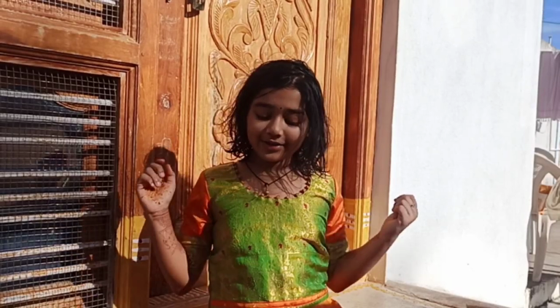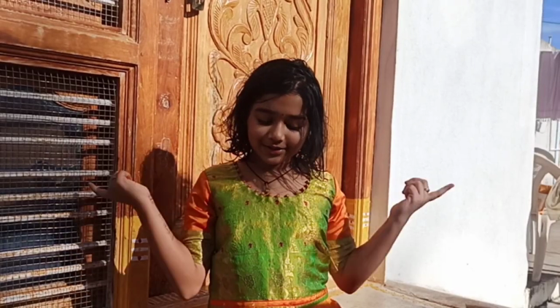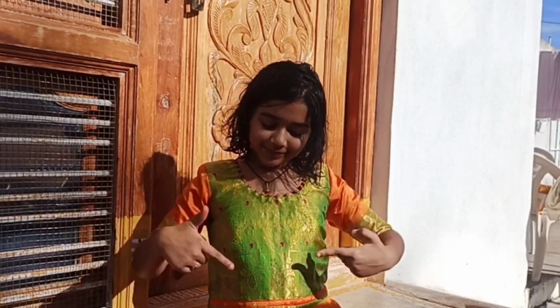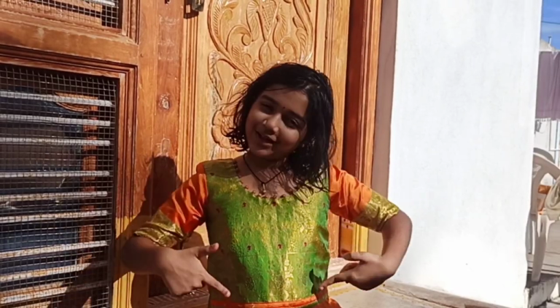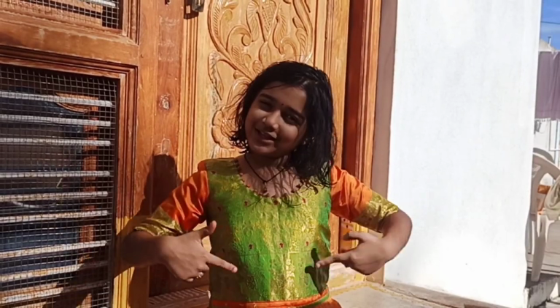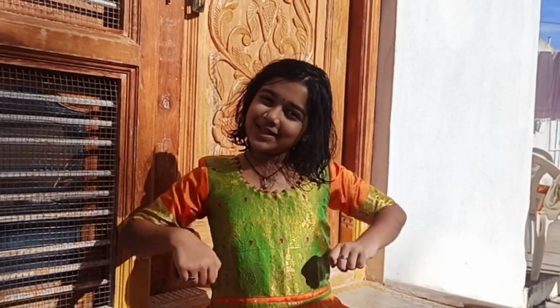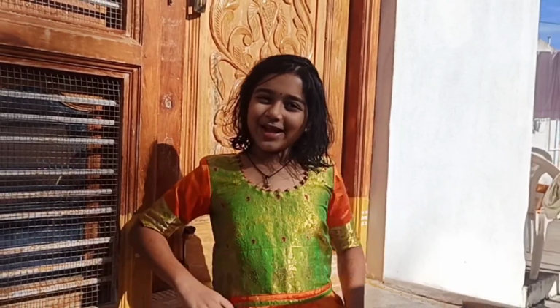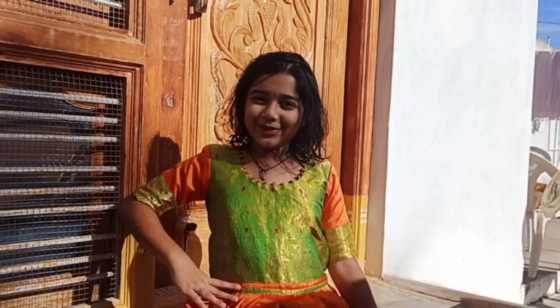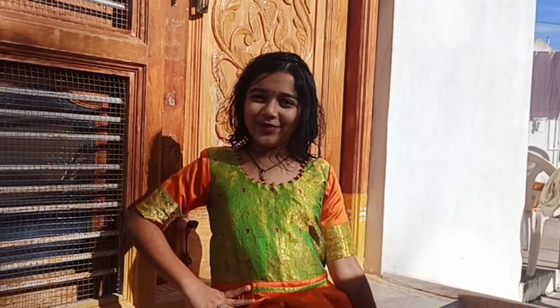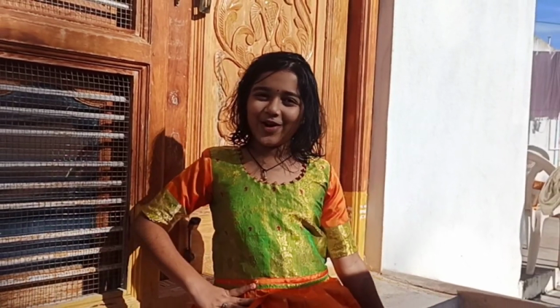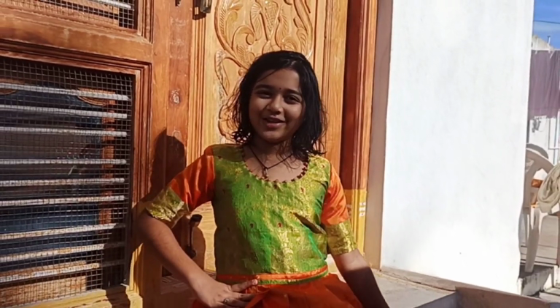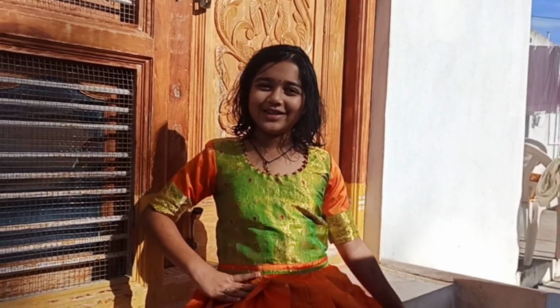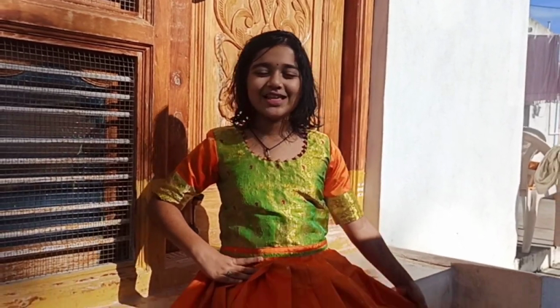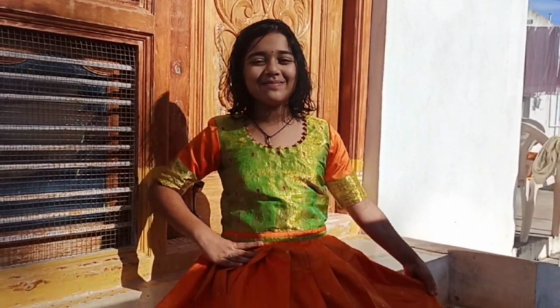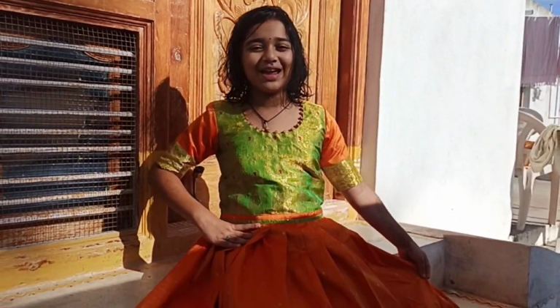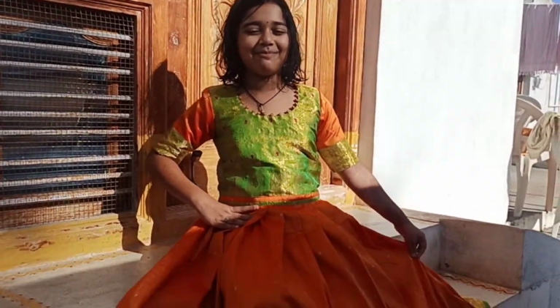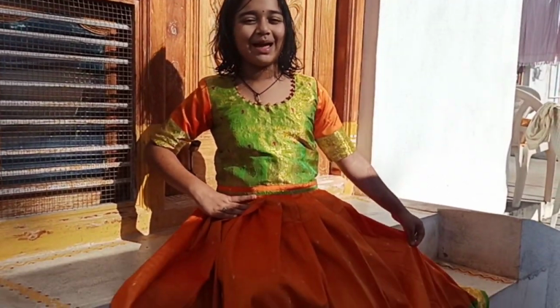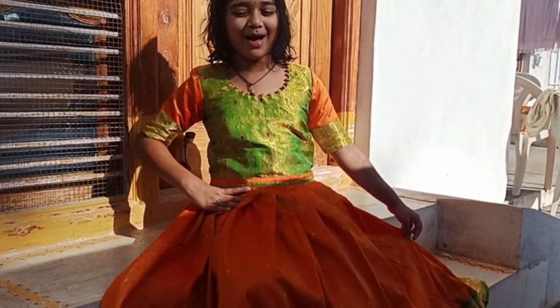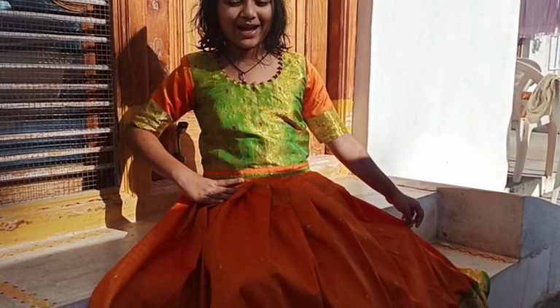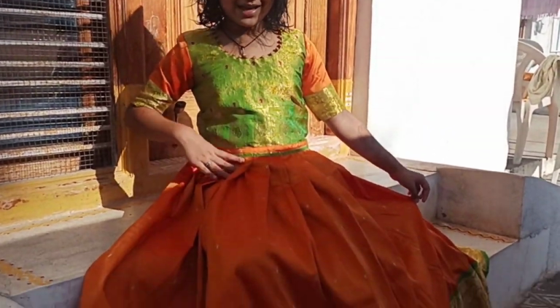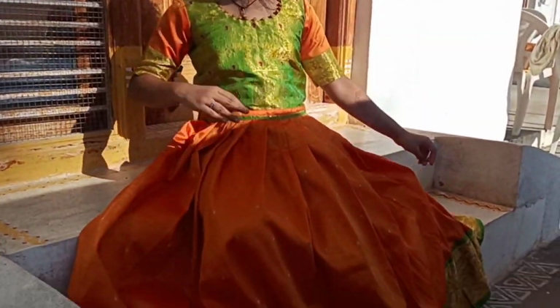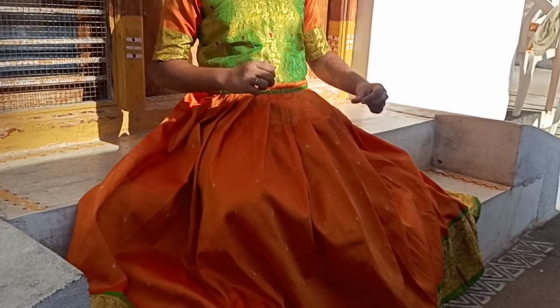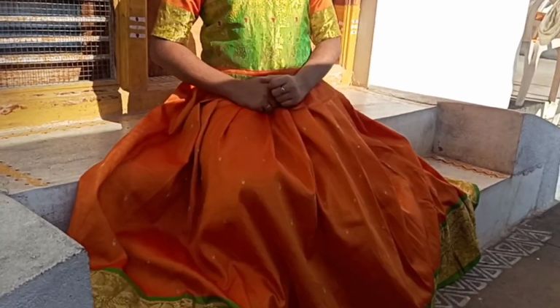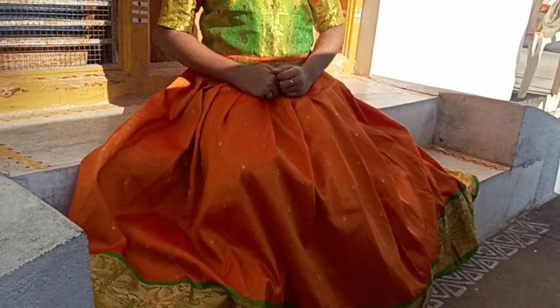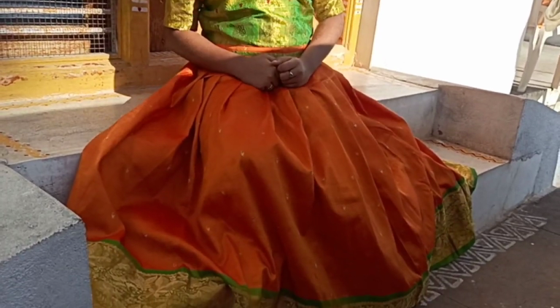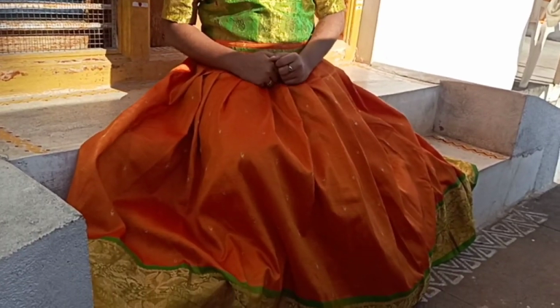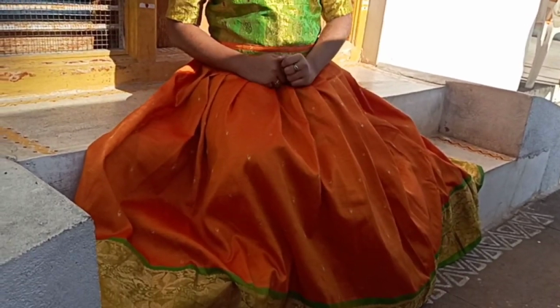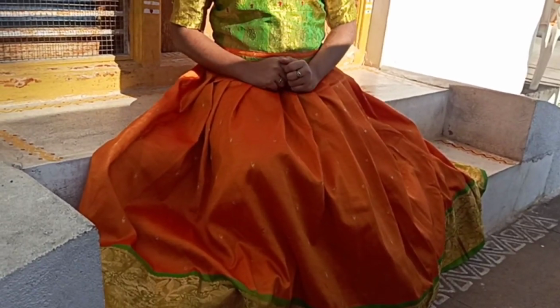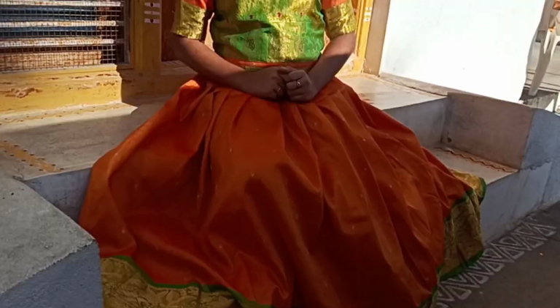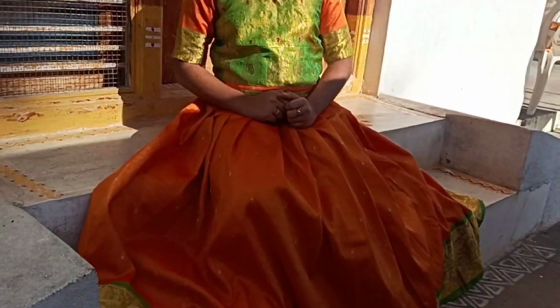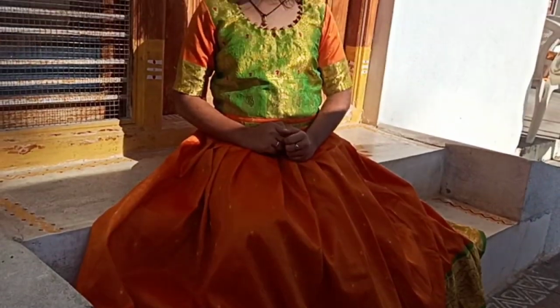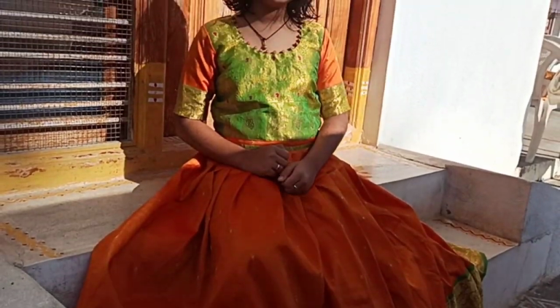And see my new frock. This is made by my Nana Masari. Isn't it nice?